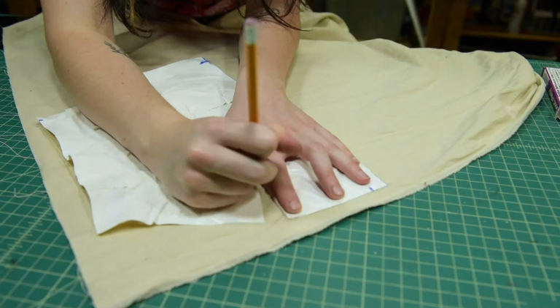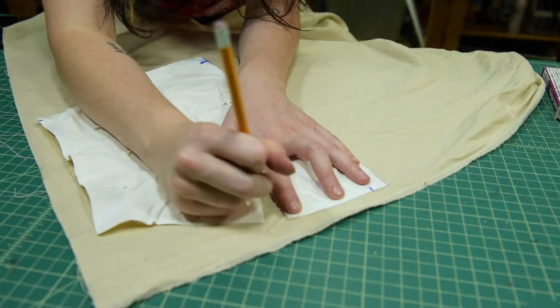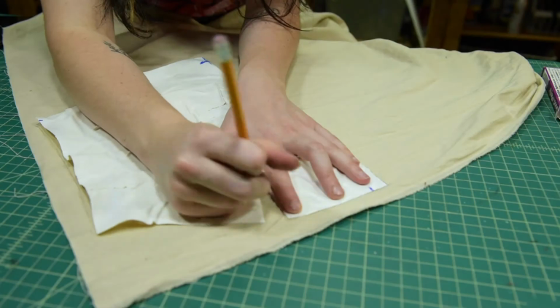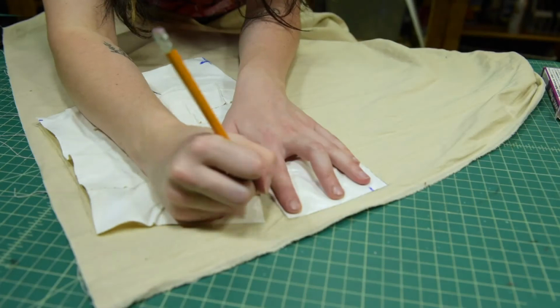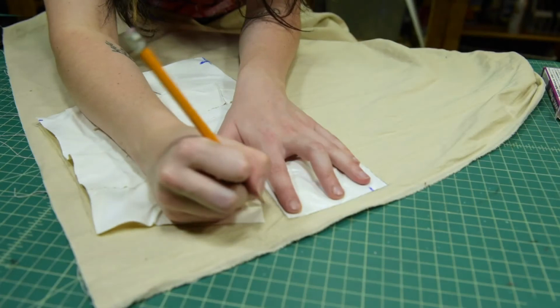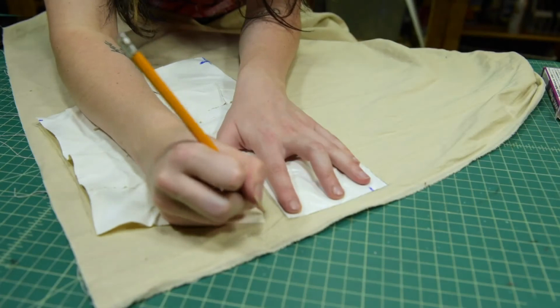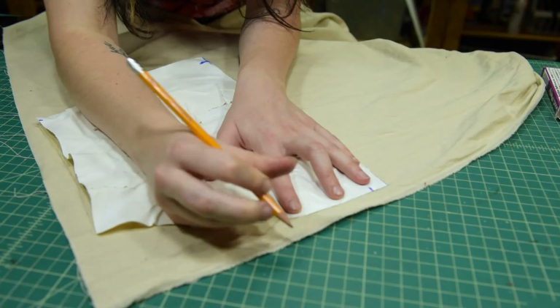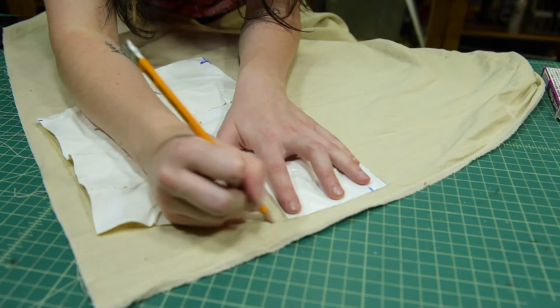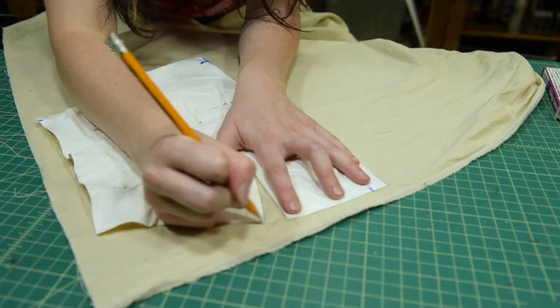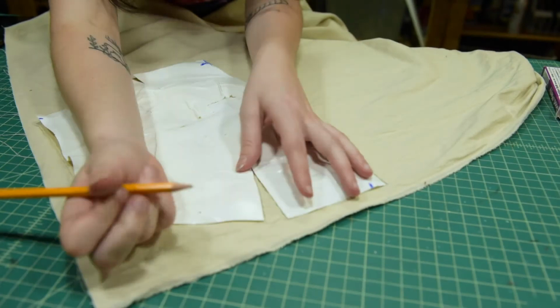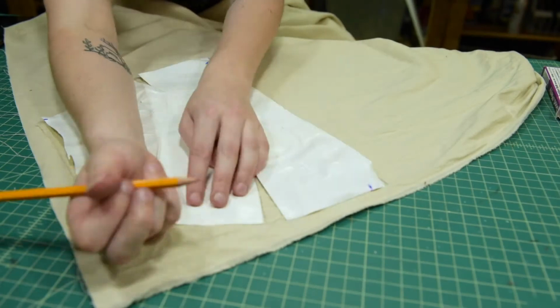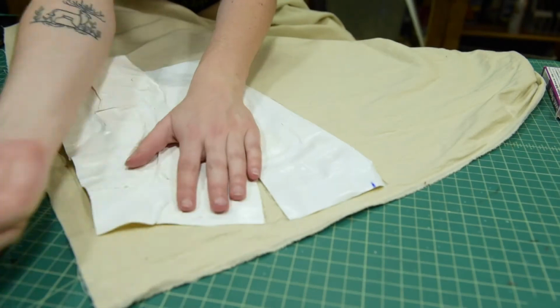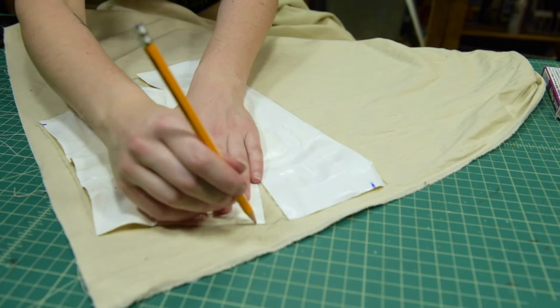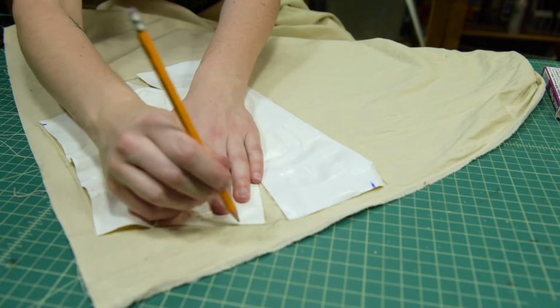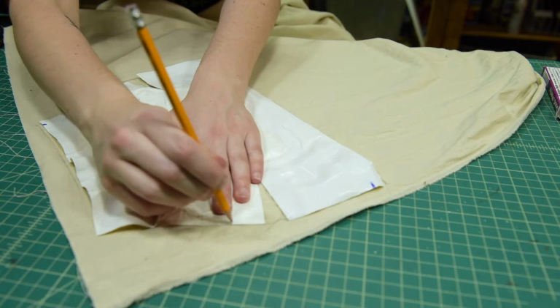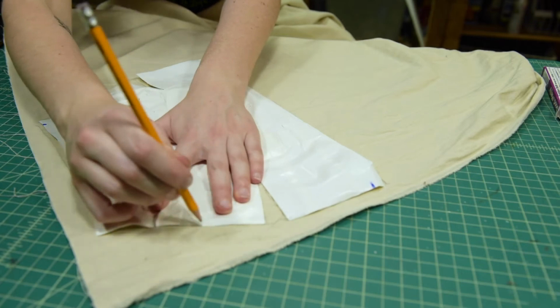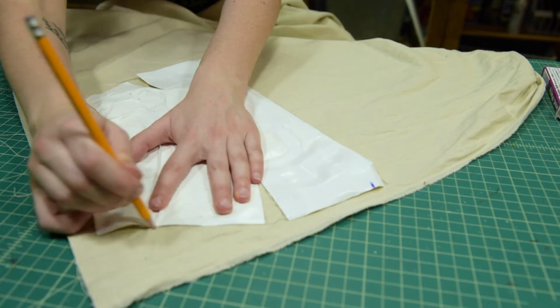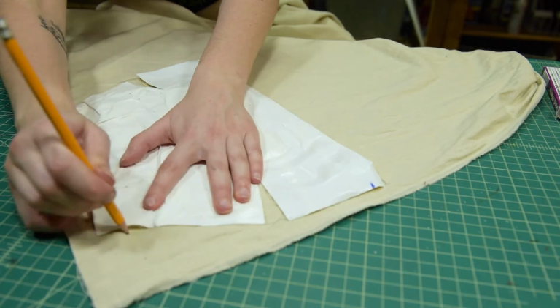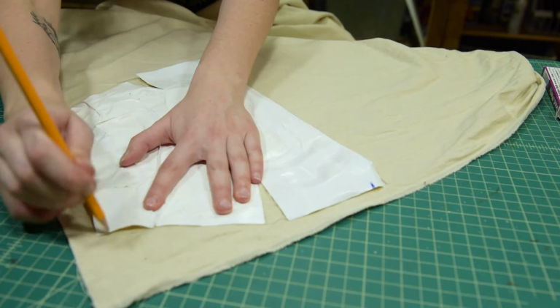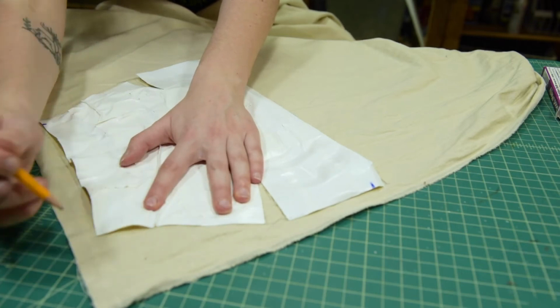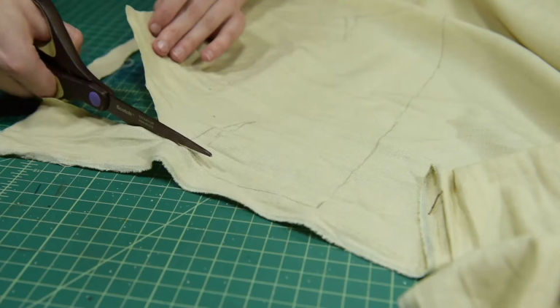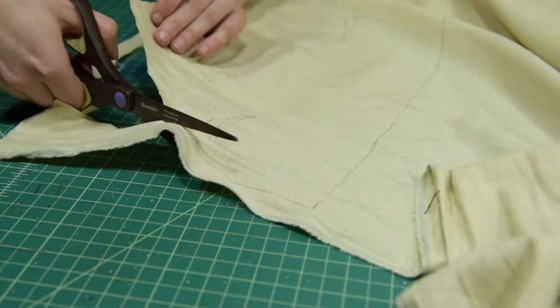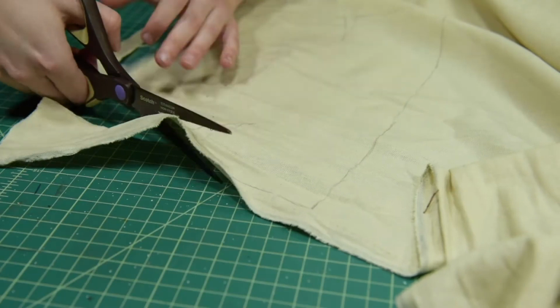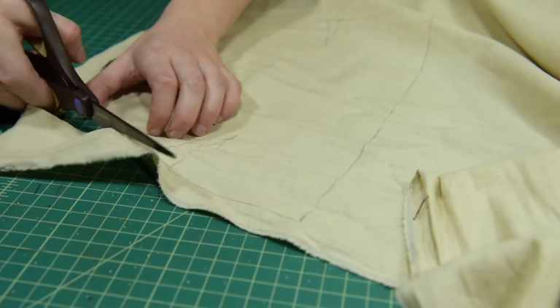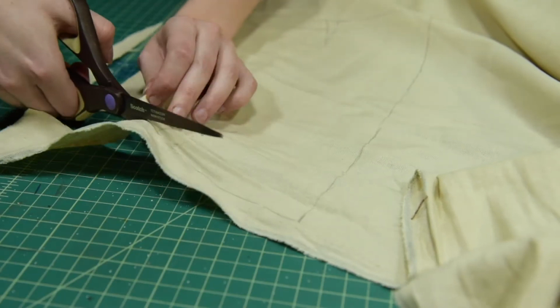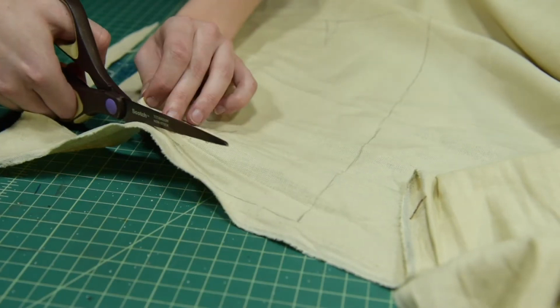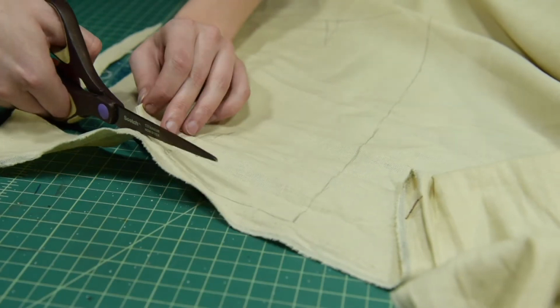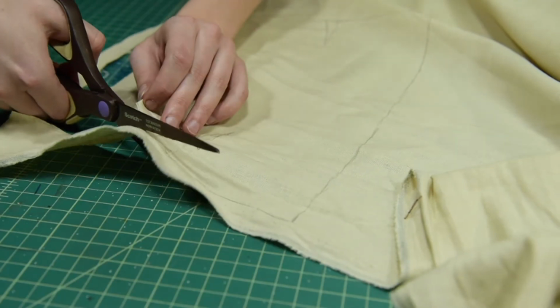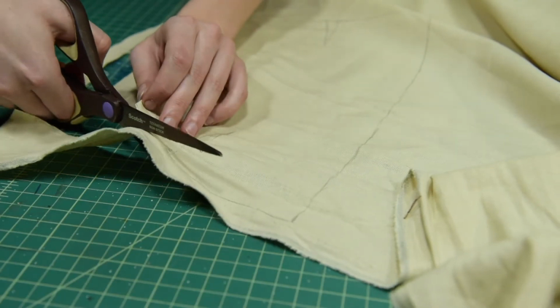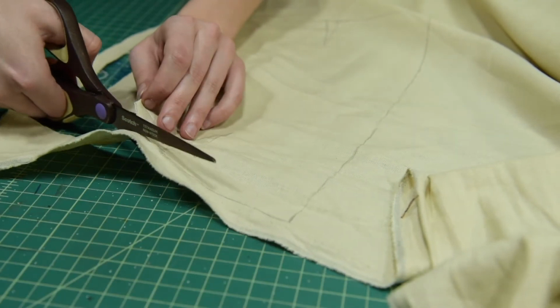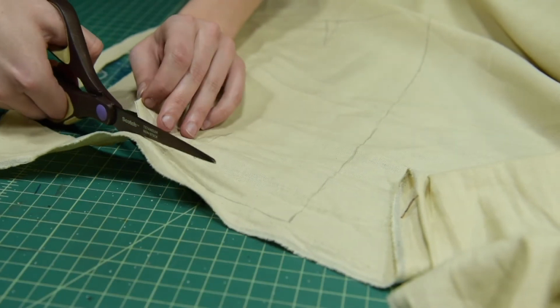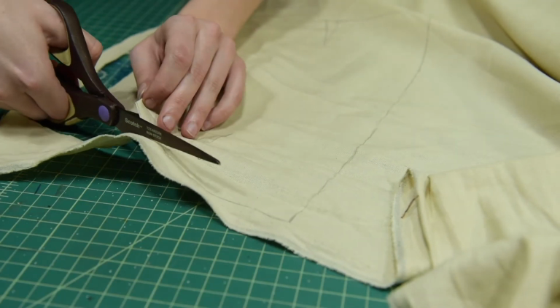Begin tracing your pattern onto your fabric, including the darts. Cut your fabric out, but do not cut out the darts.